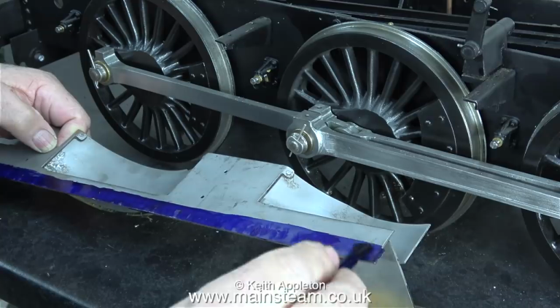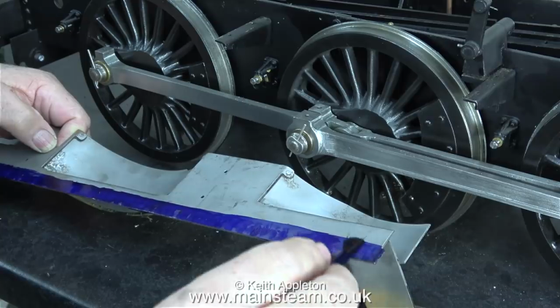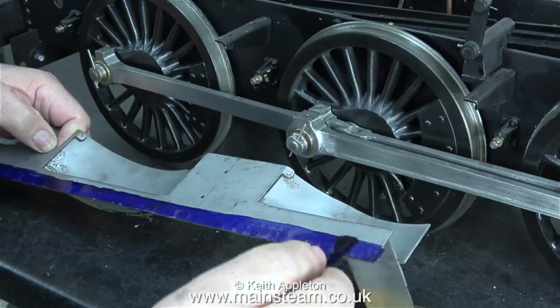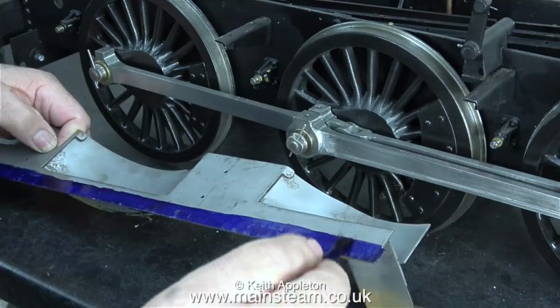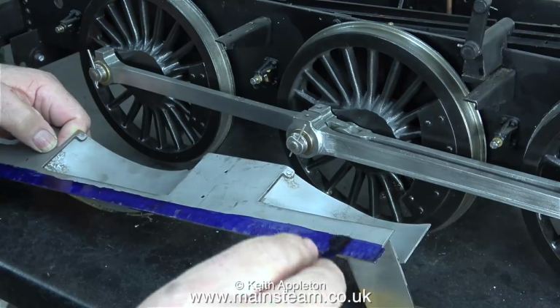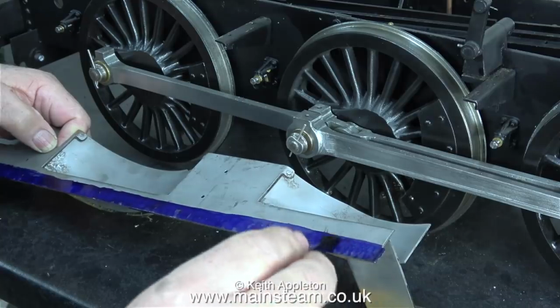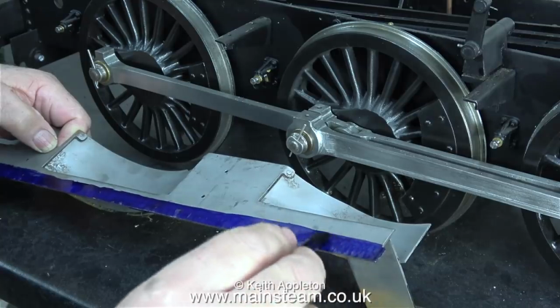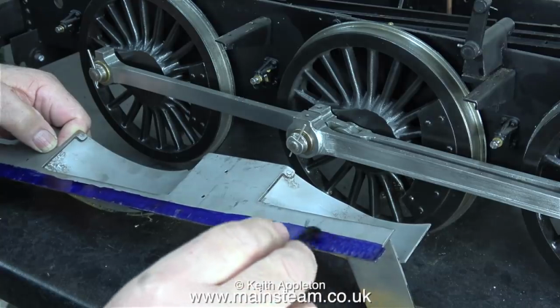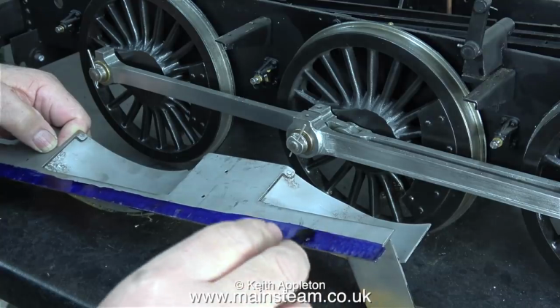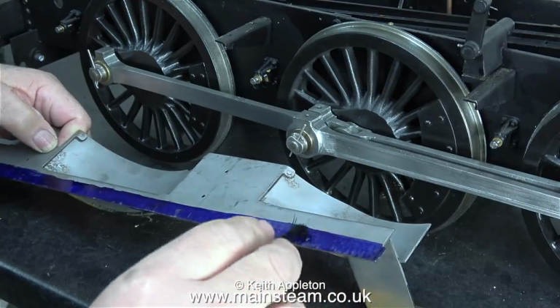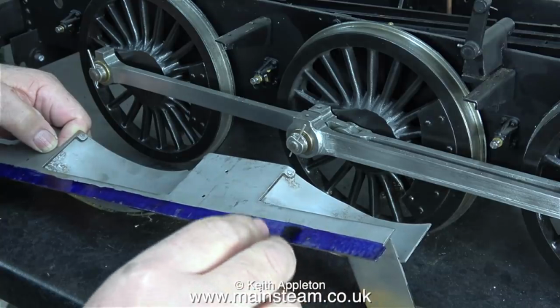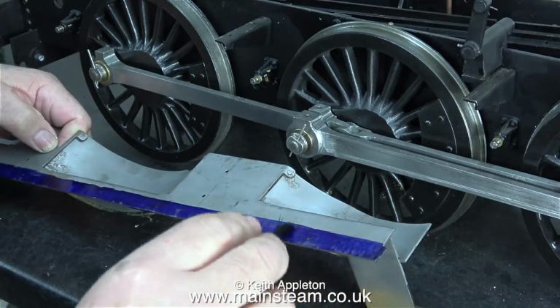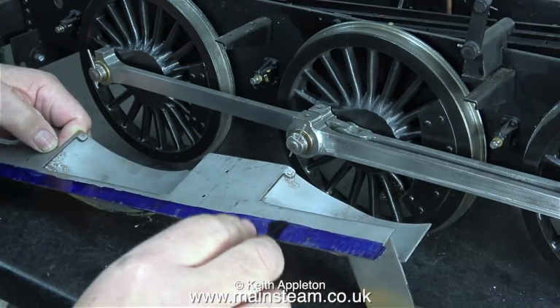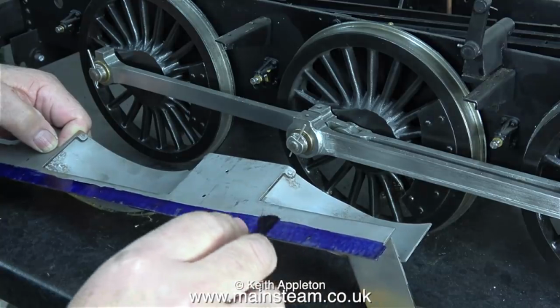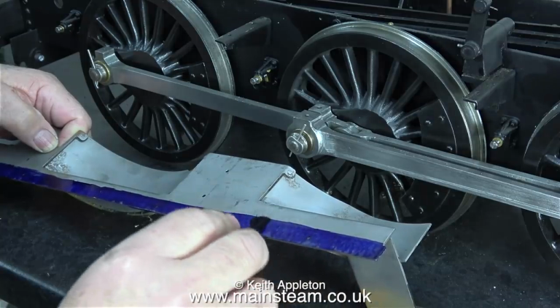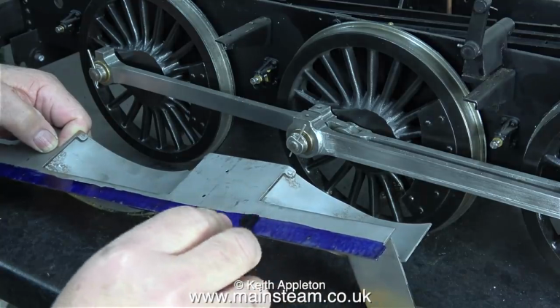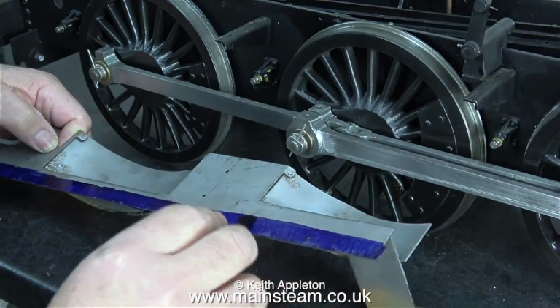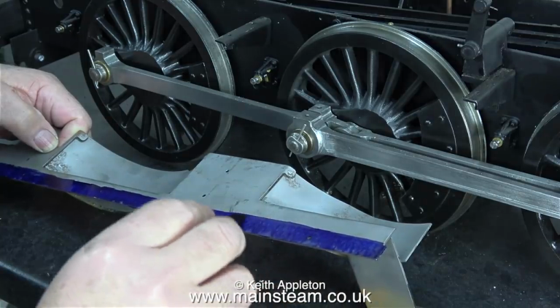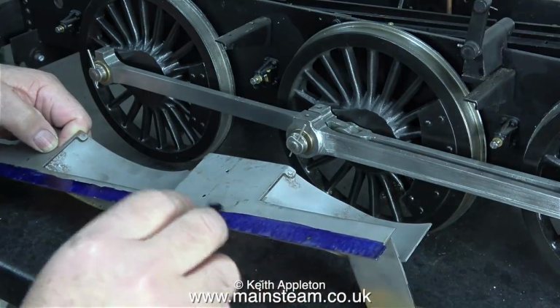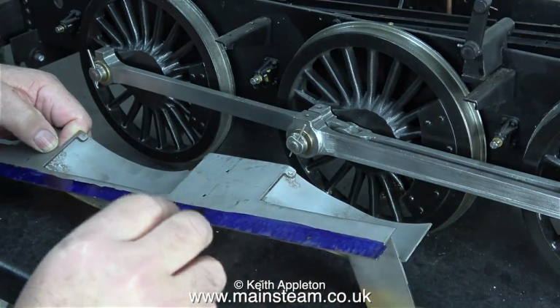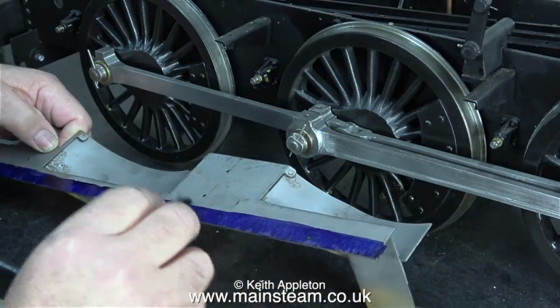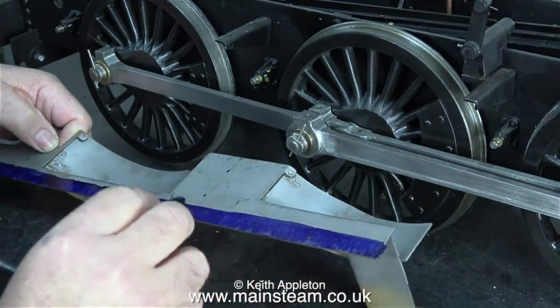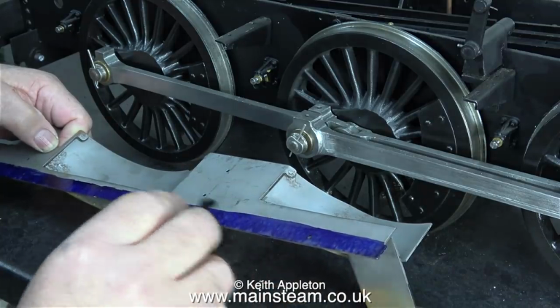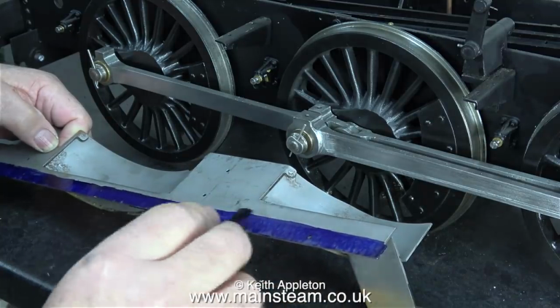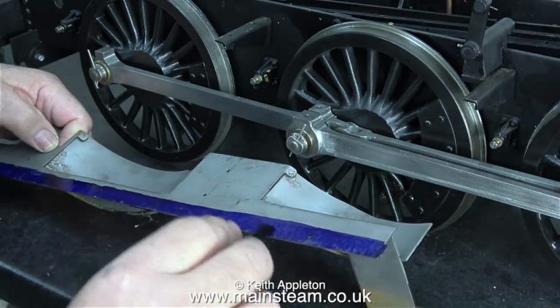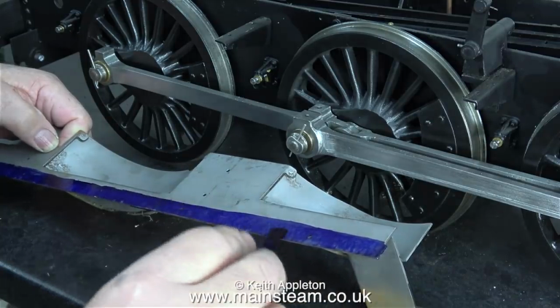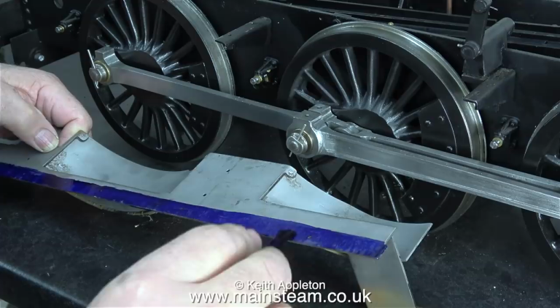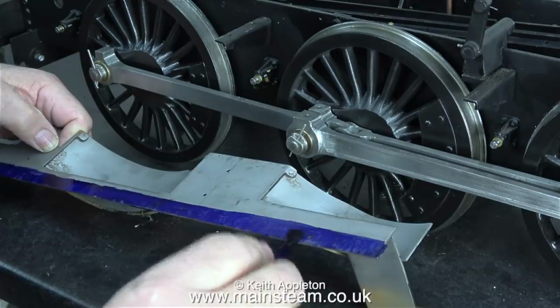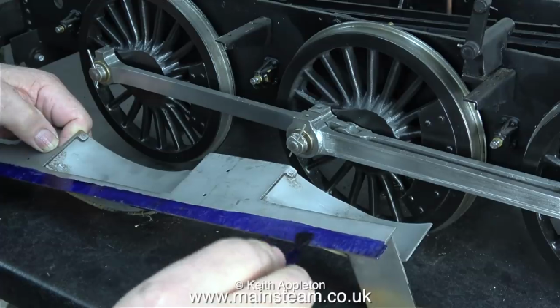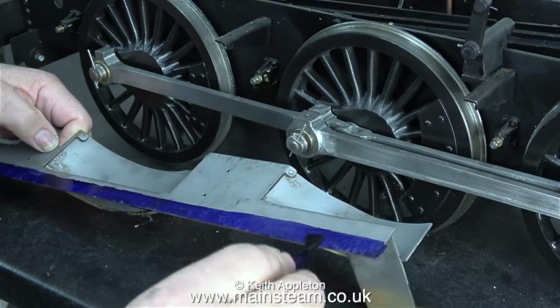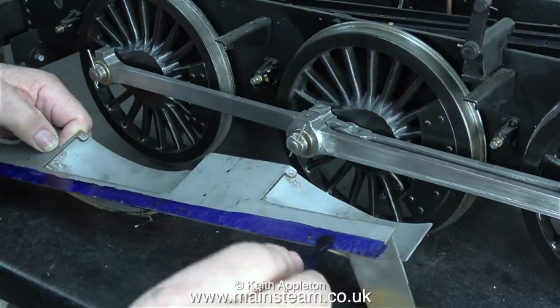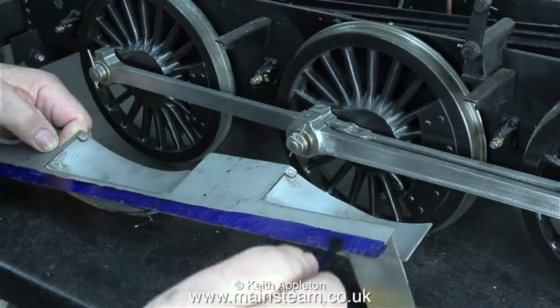Once the first coat had dried a little I went over it with the second coat, because I need to make the marks very visible.